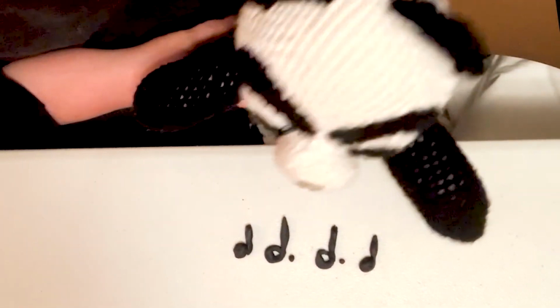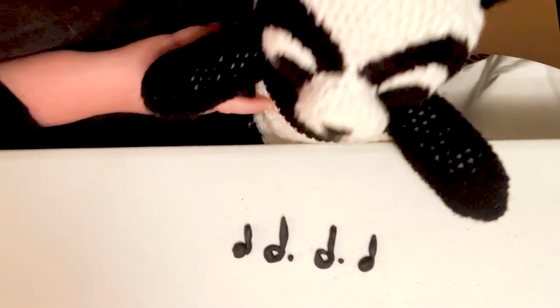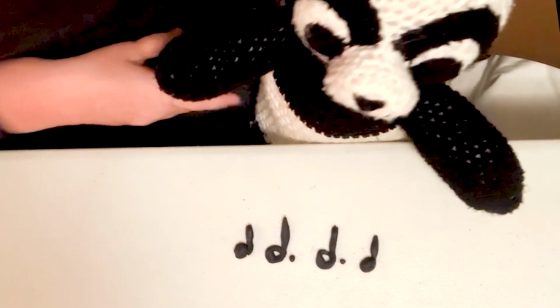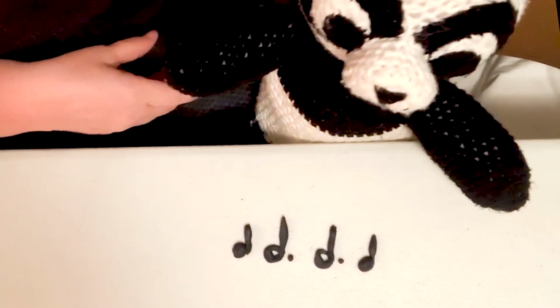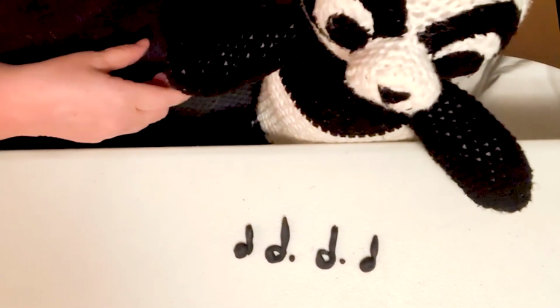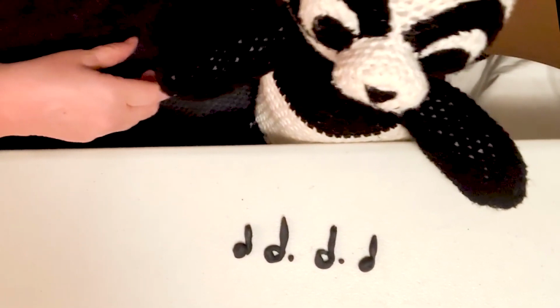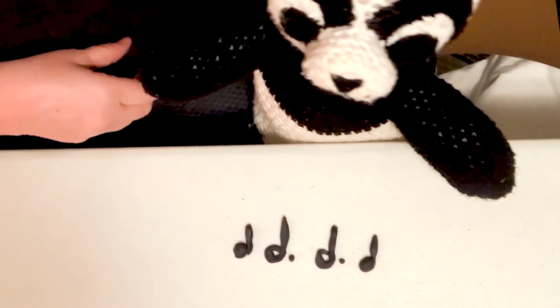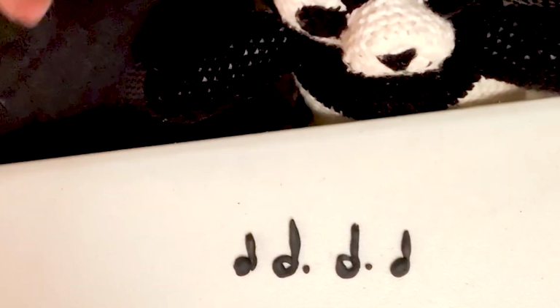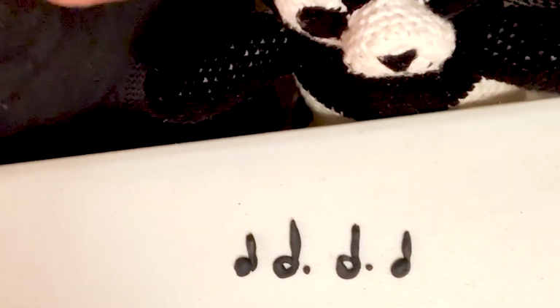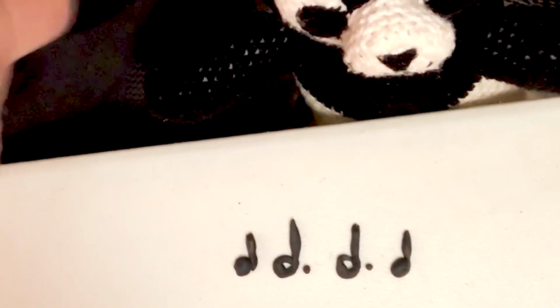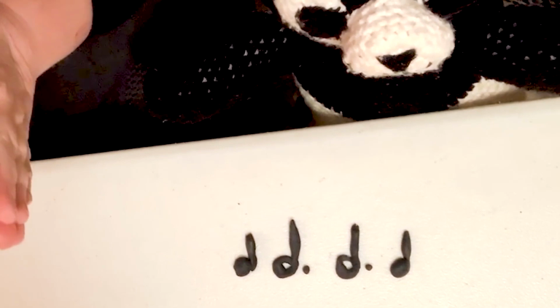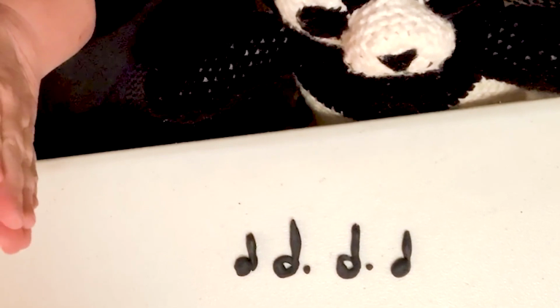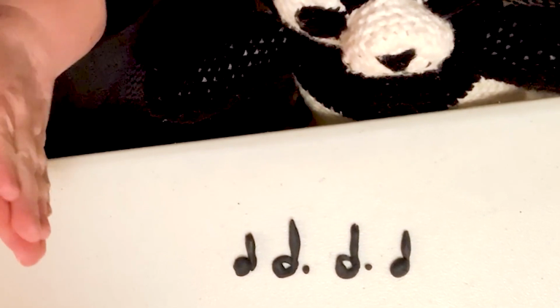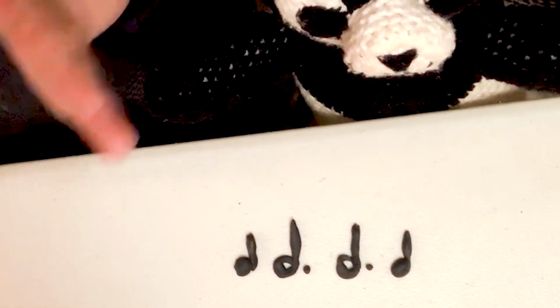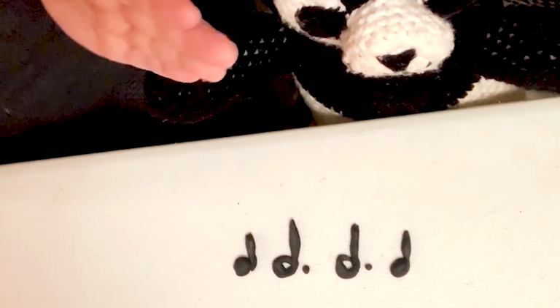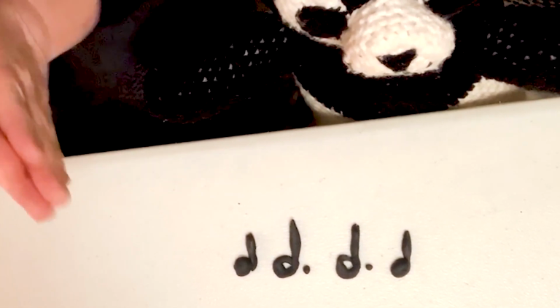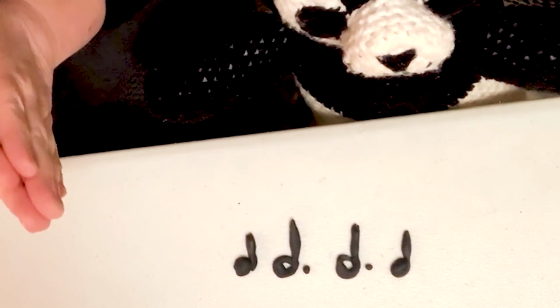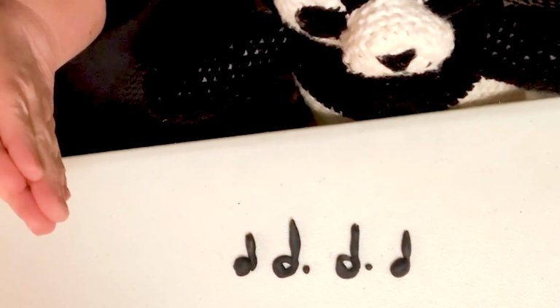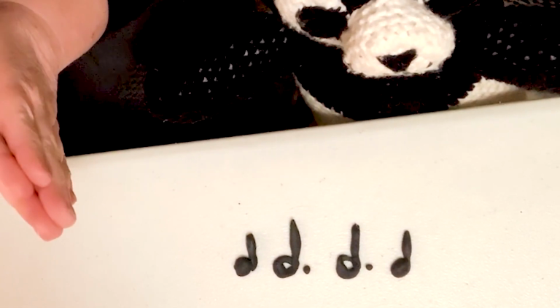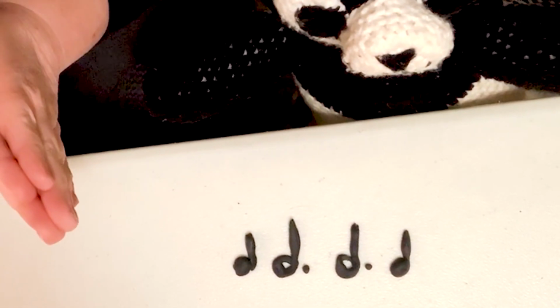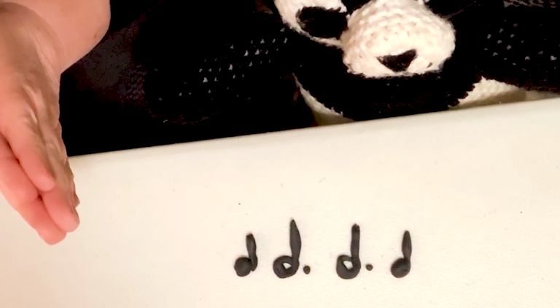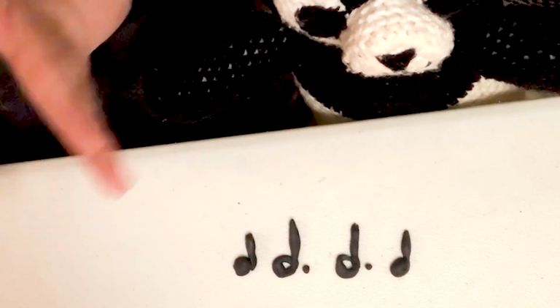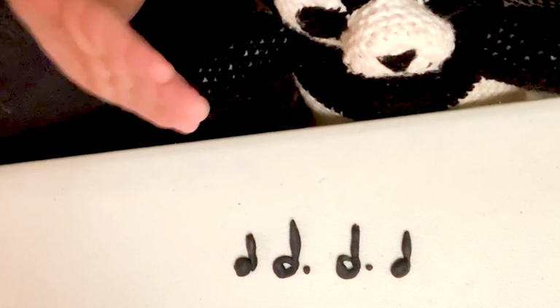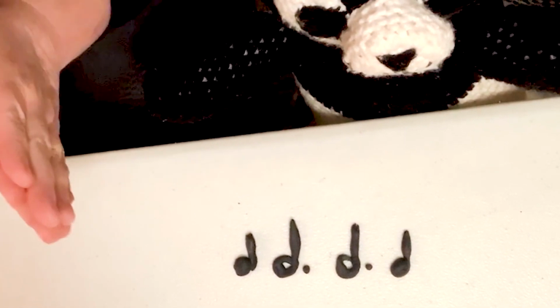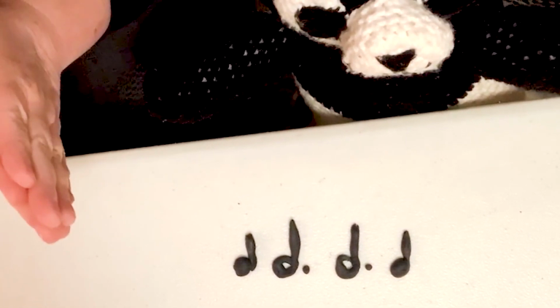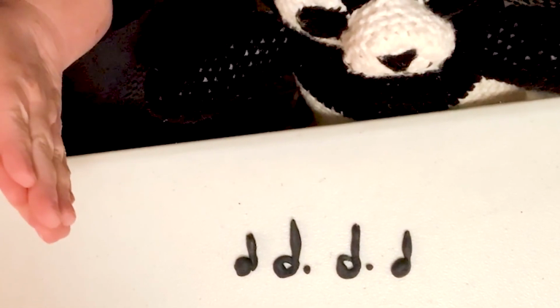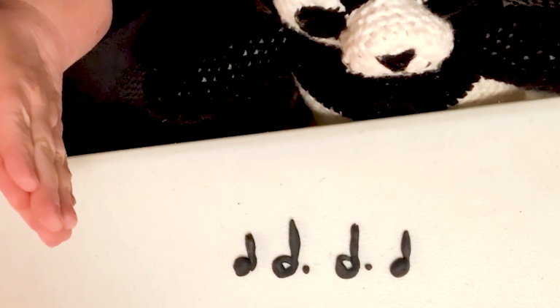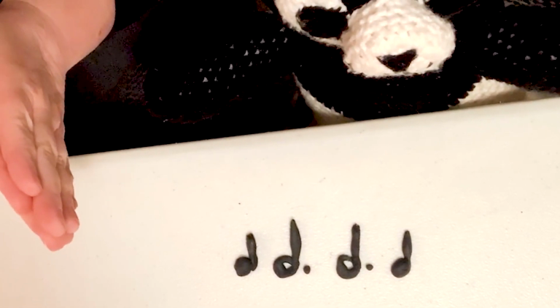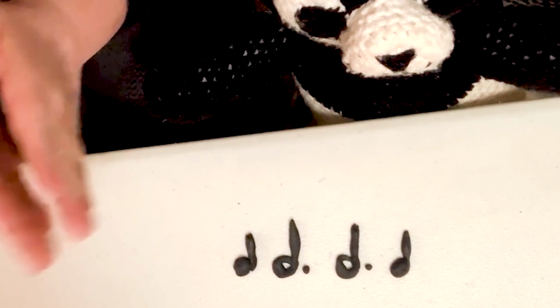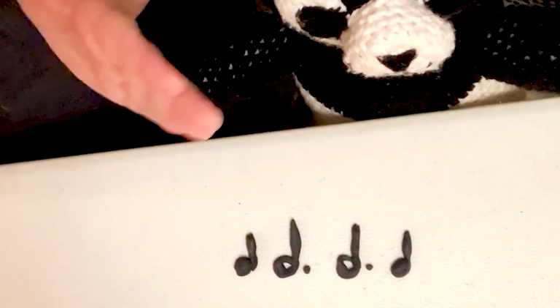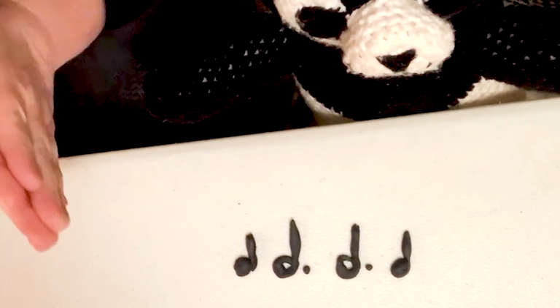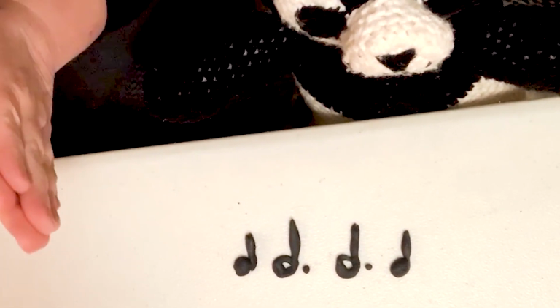it'll sound like this: one, one, two, three, one, two, three, one.